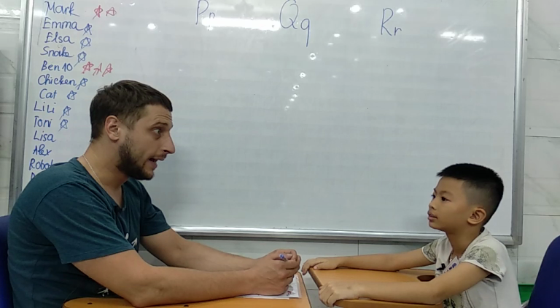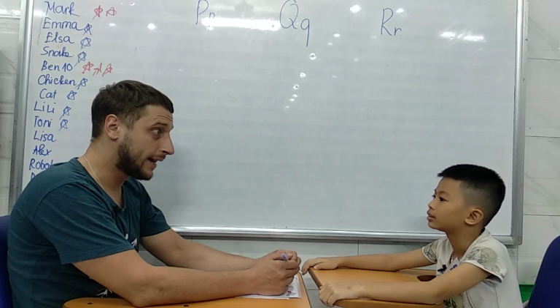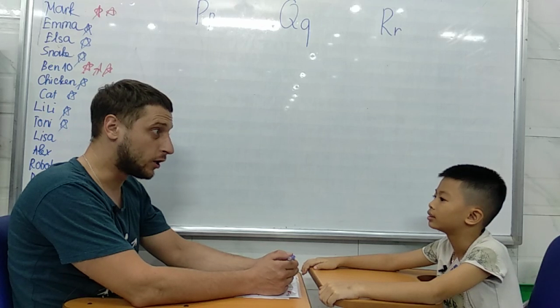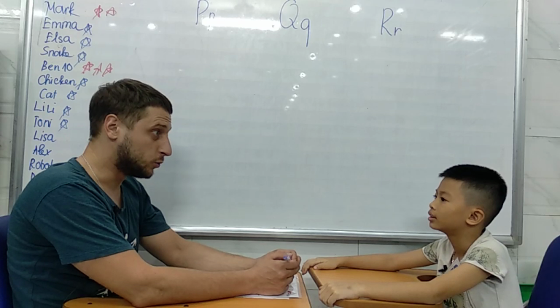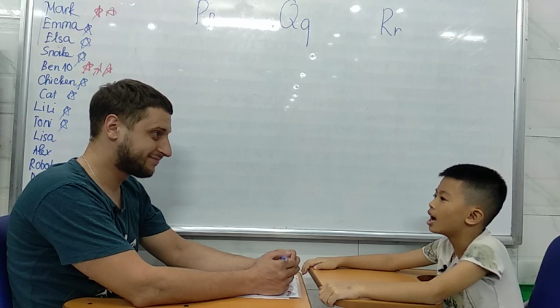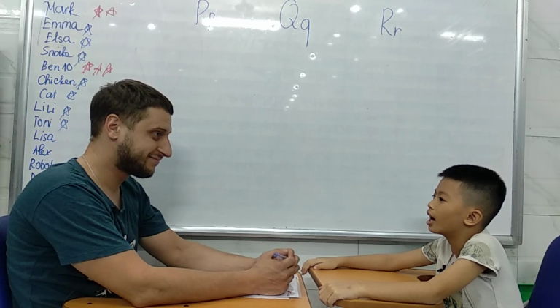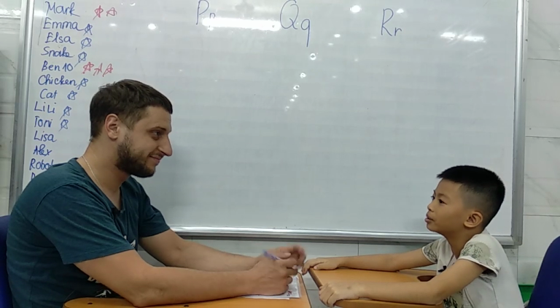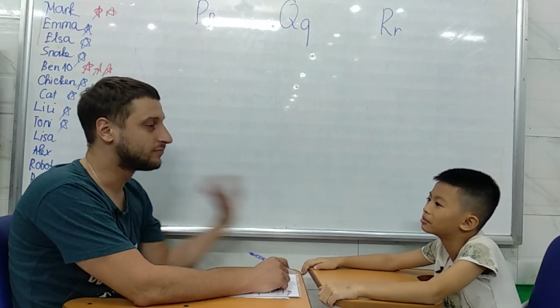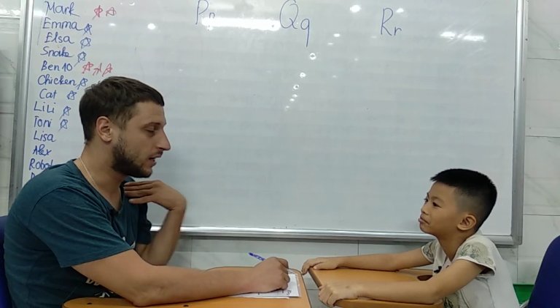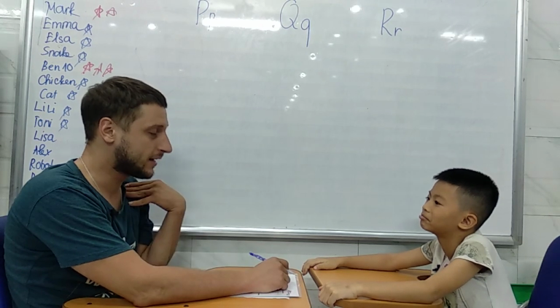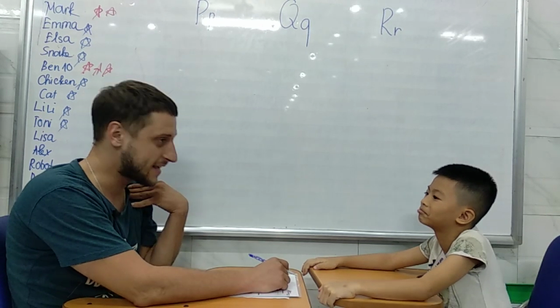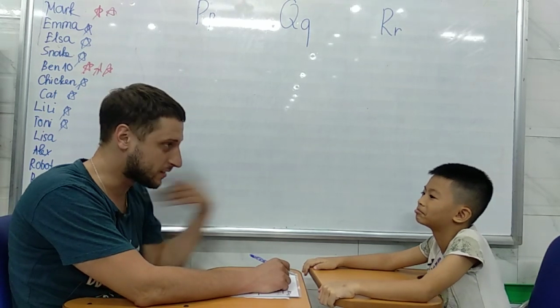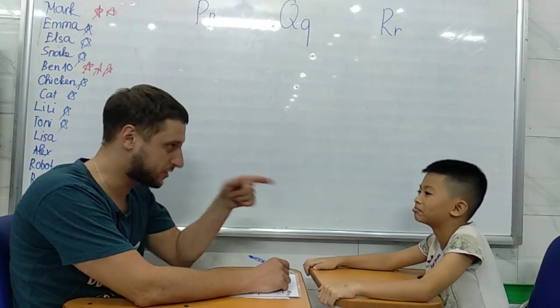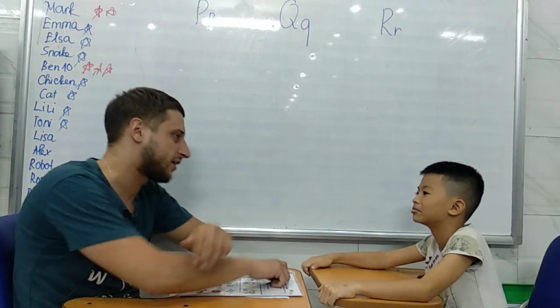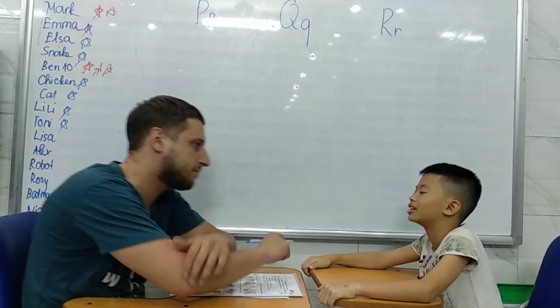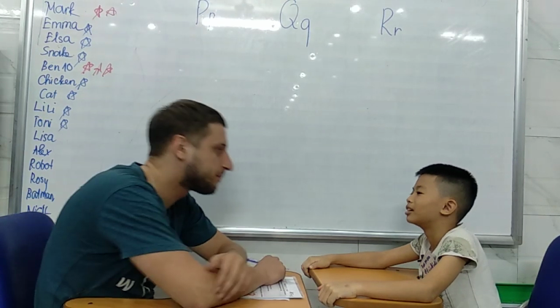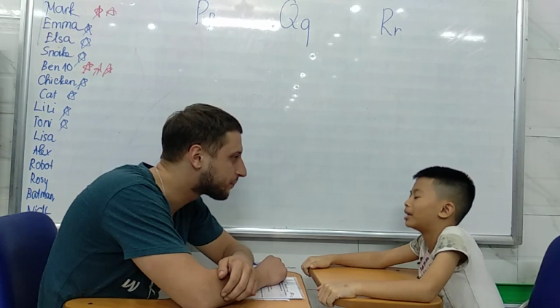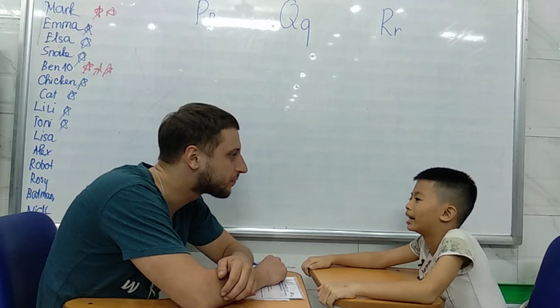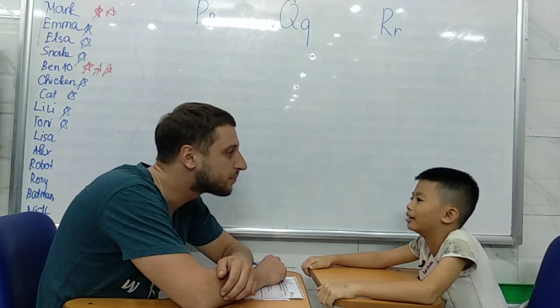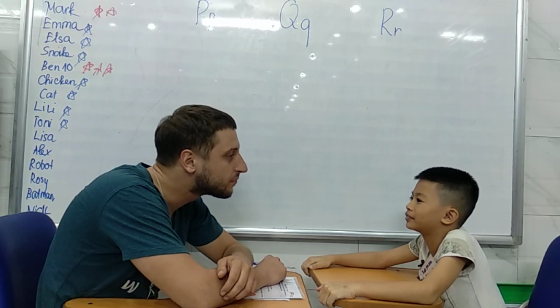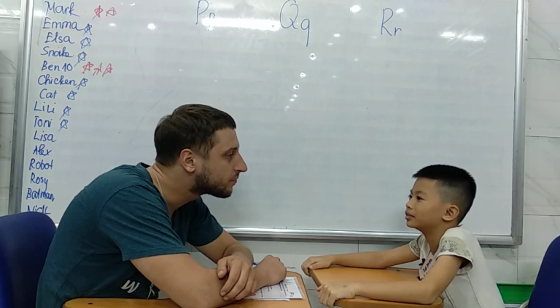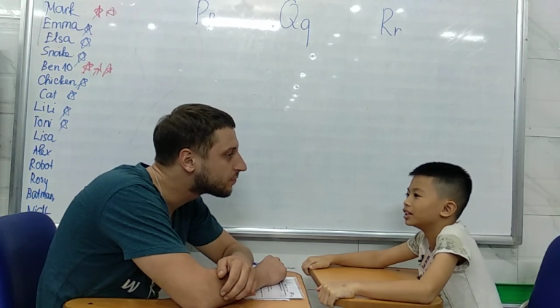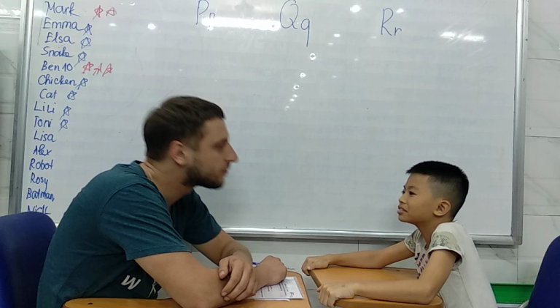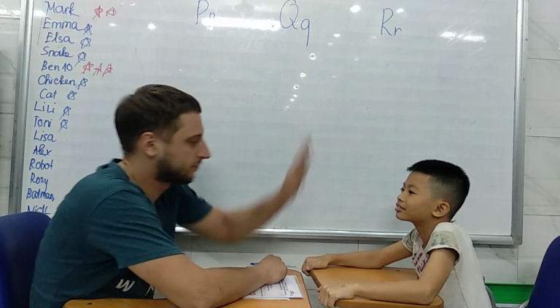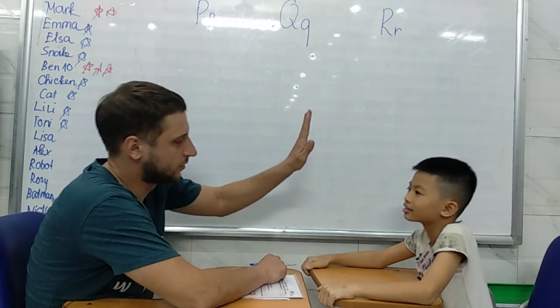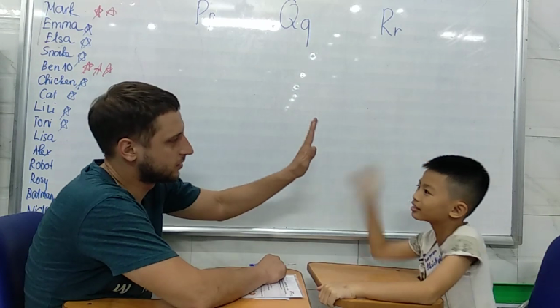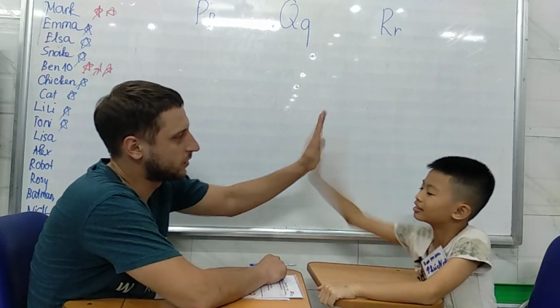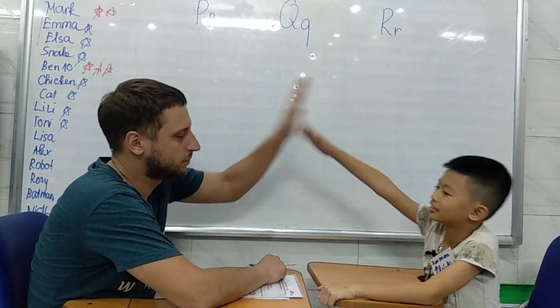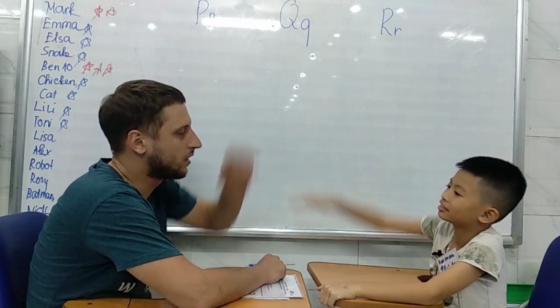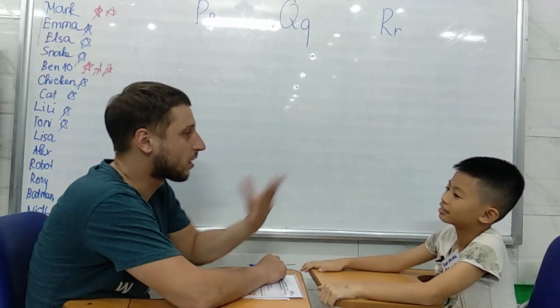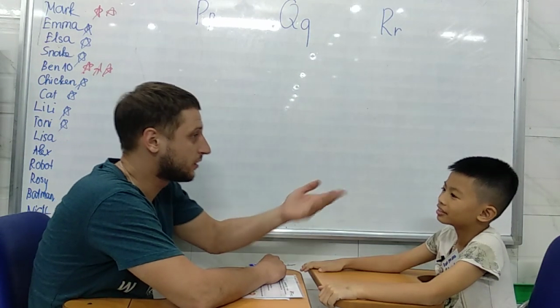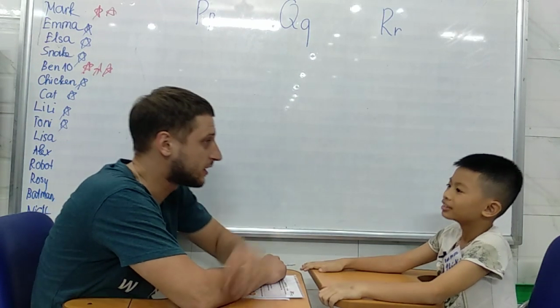Hello. Hello. My name is Damon. What's your name? My name is David. Nice to meet you. How are you today?